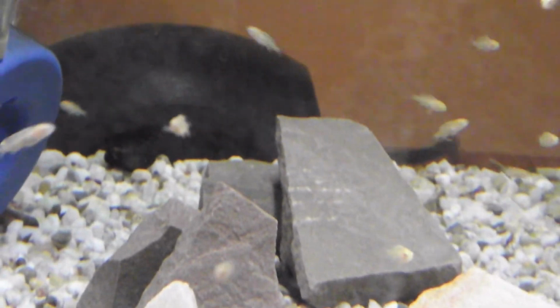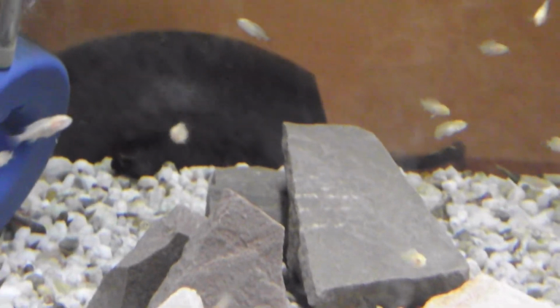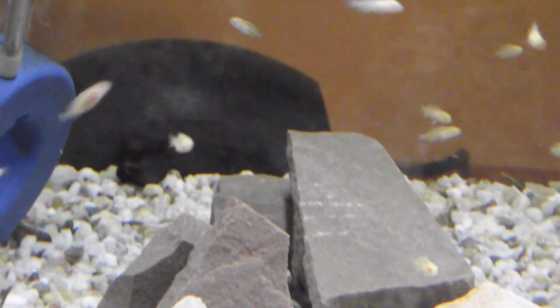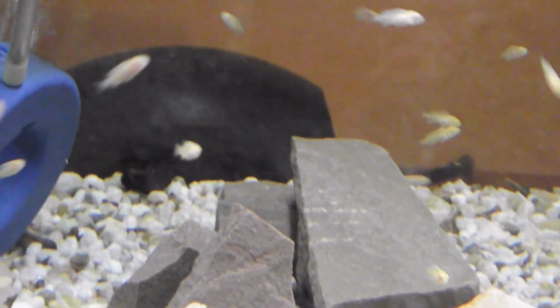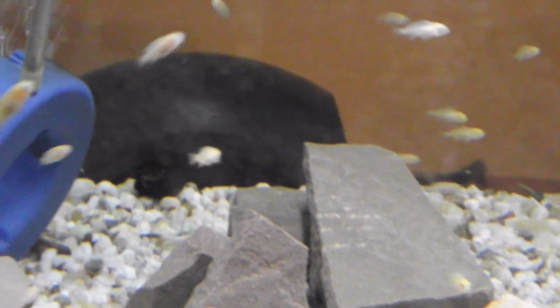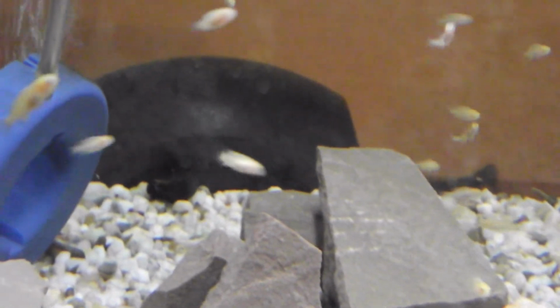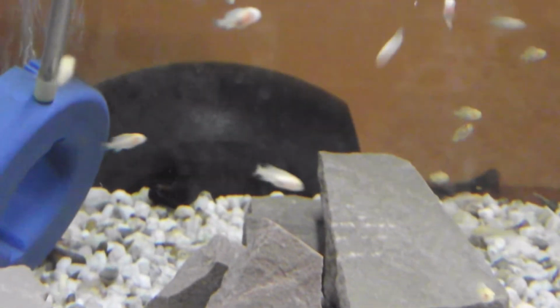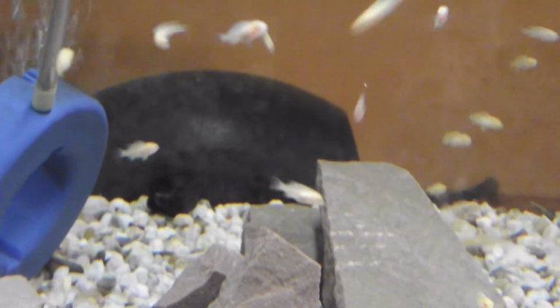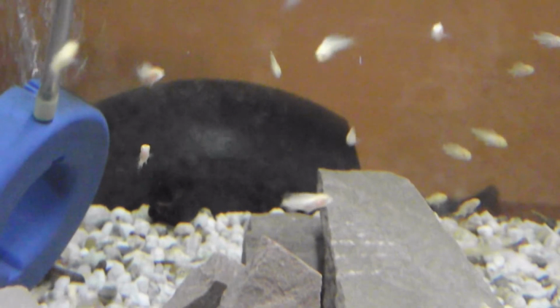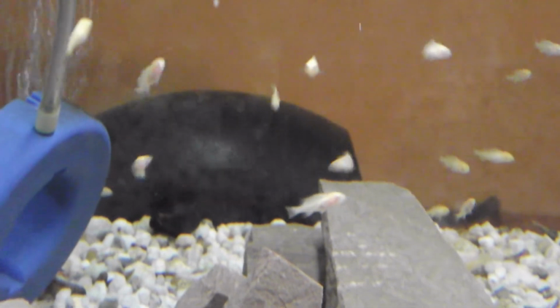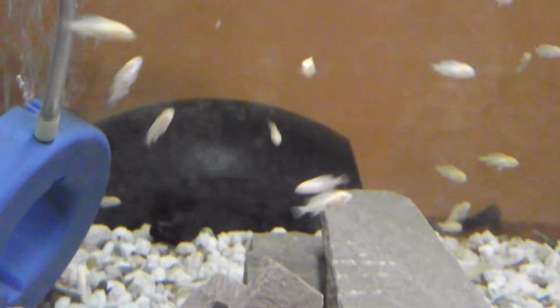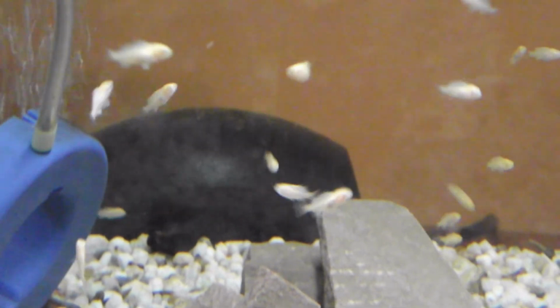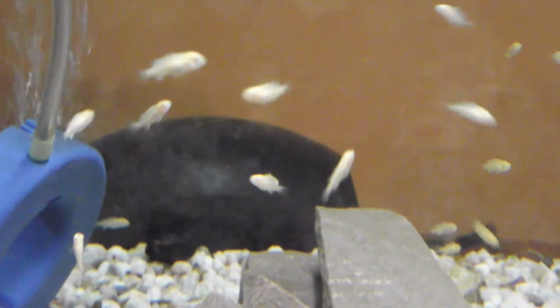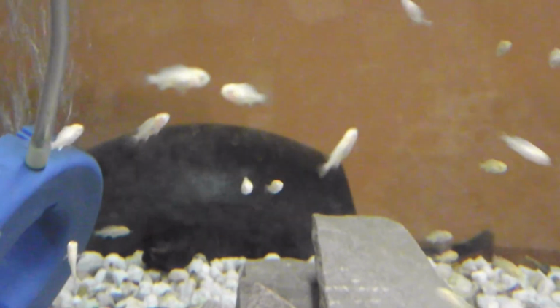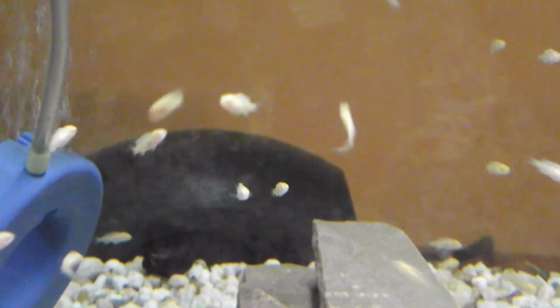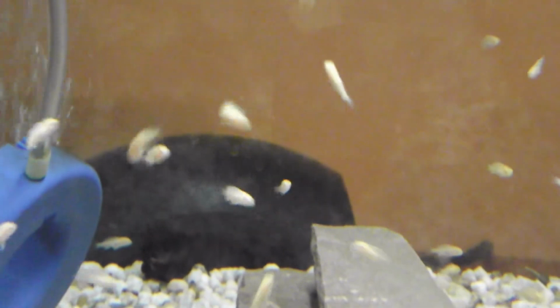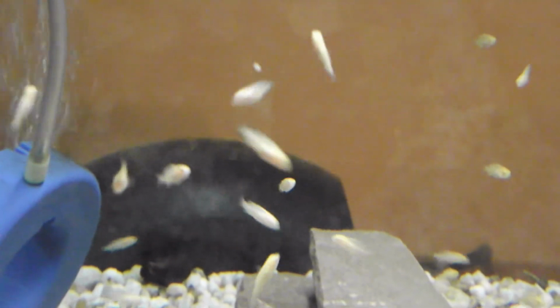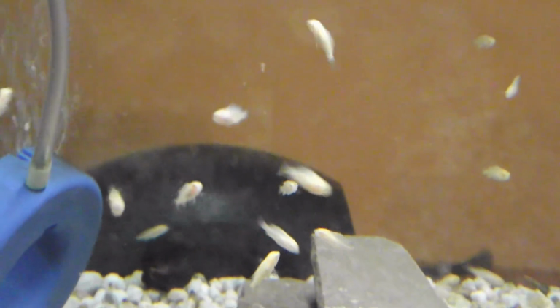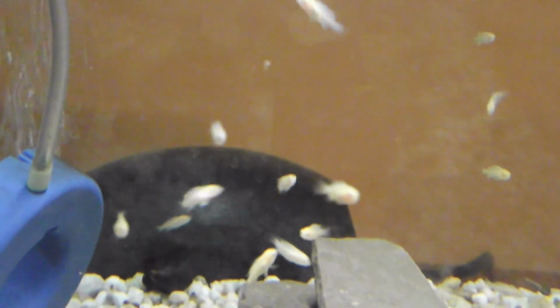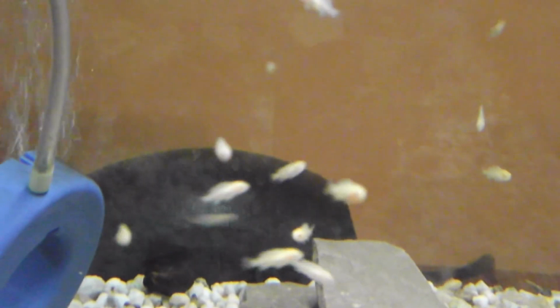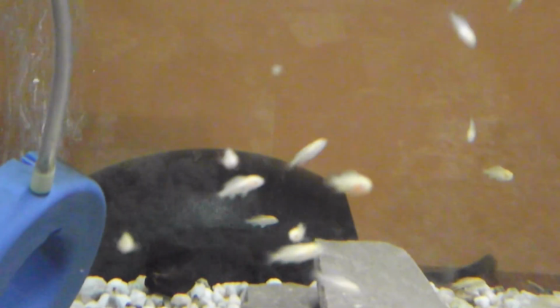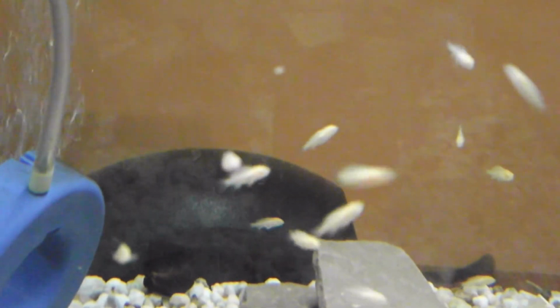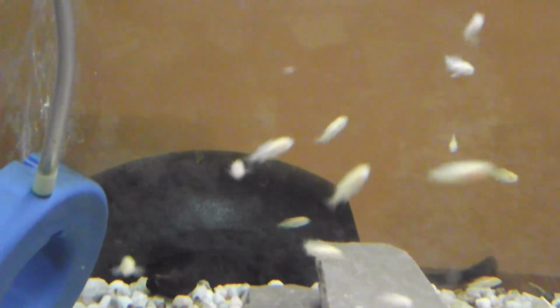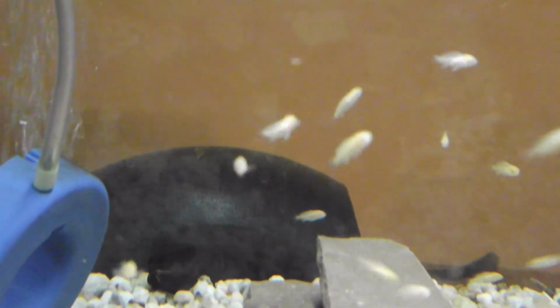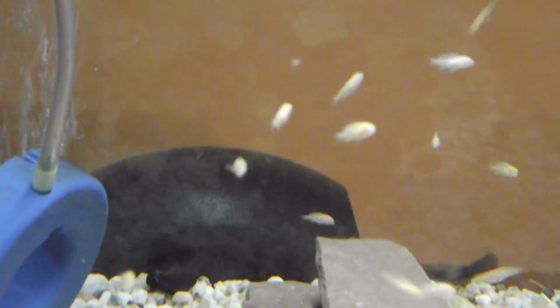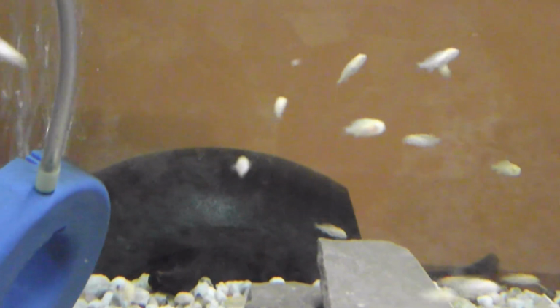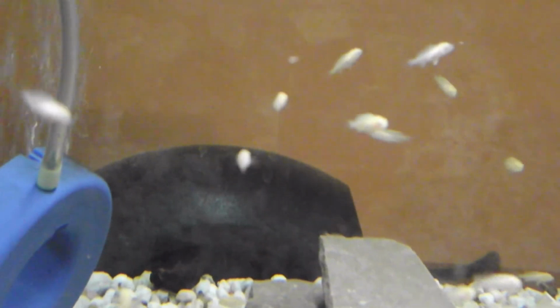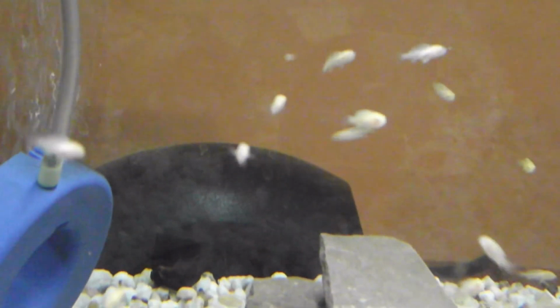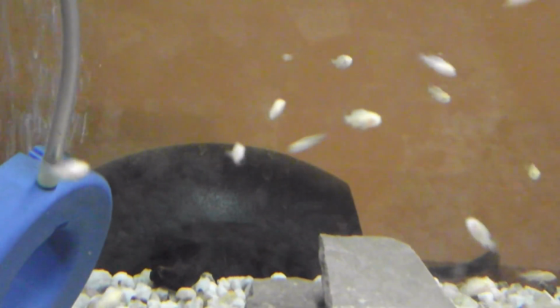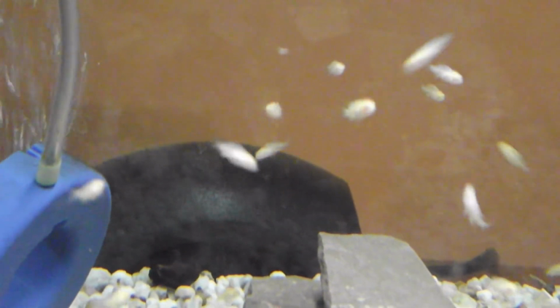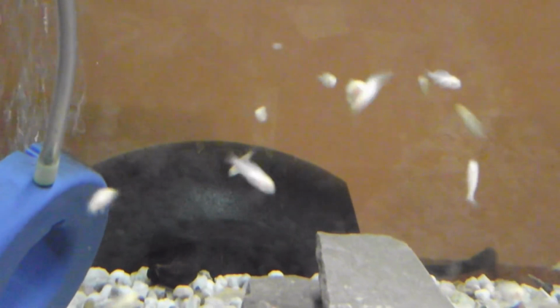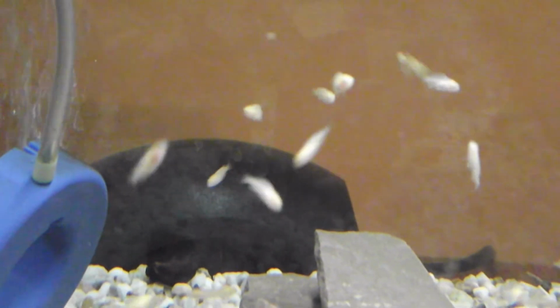But anyway guys, this was week two of the Fry Evolution series. Thanks for watching, and stay tuned for more.